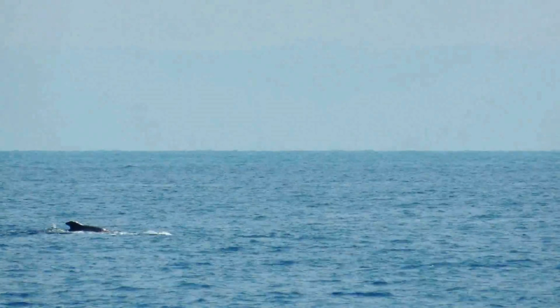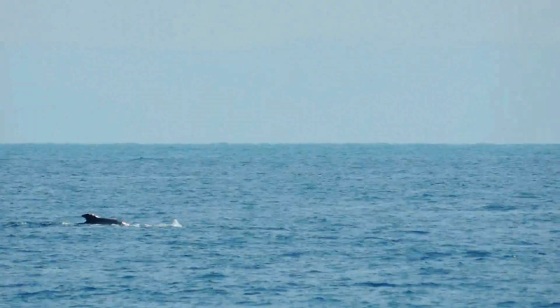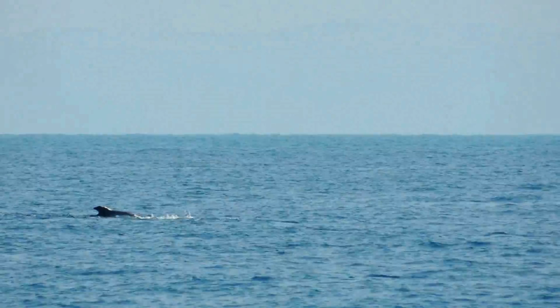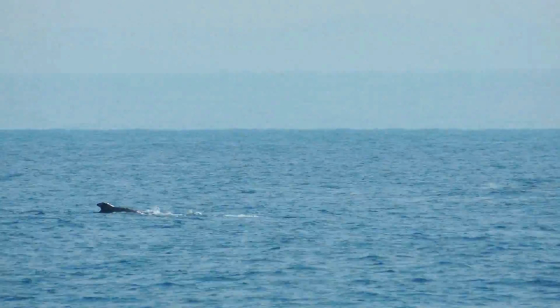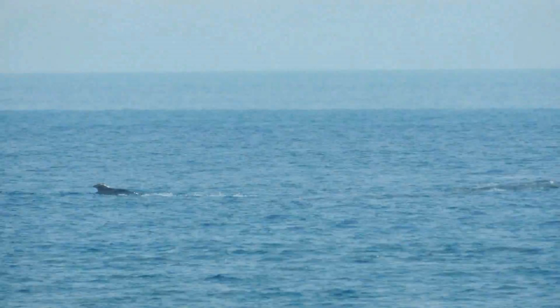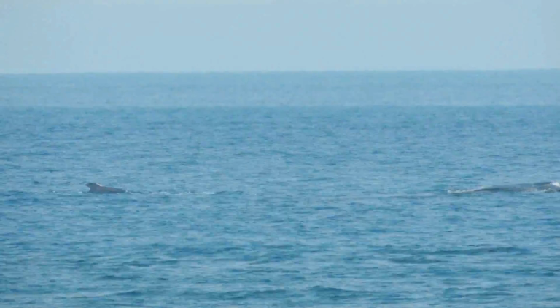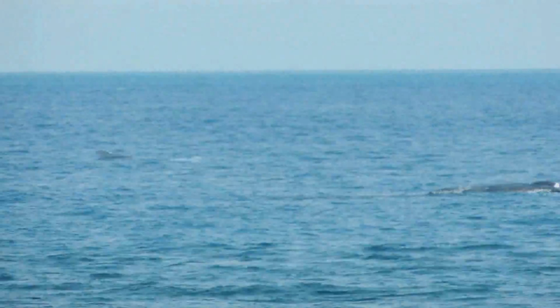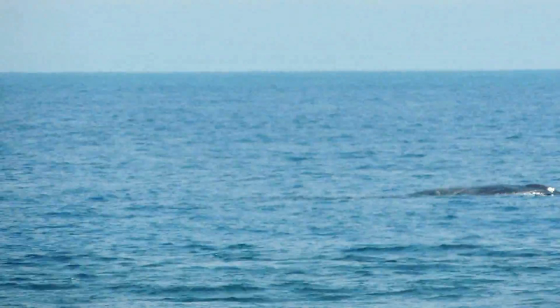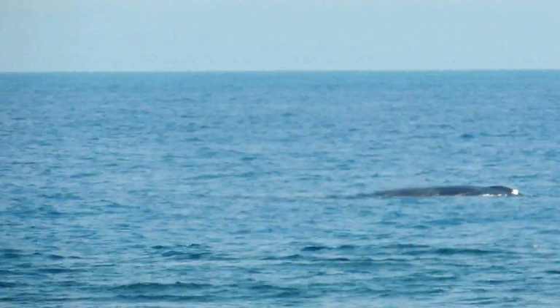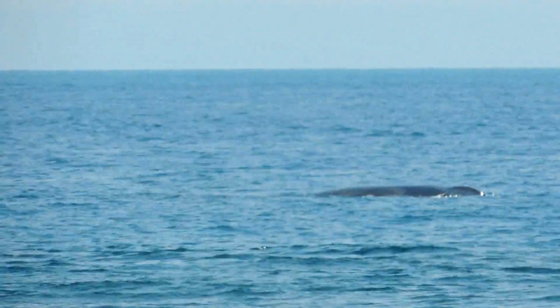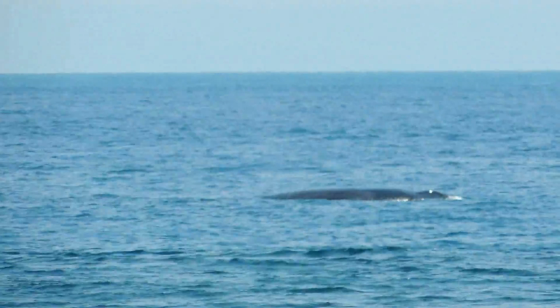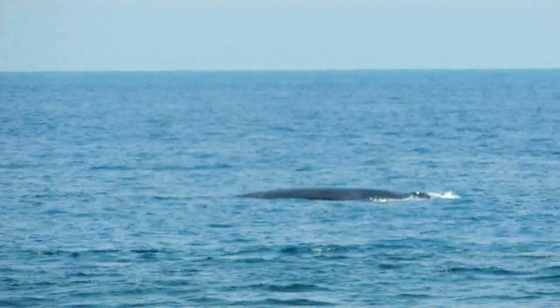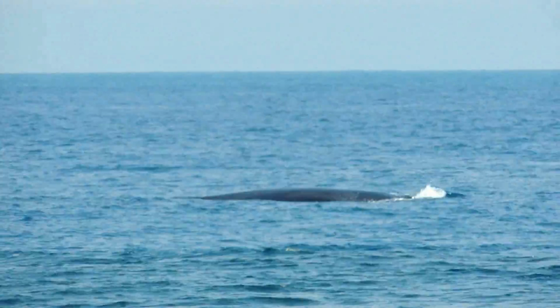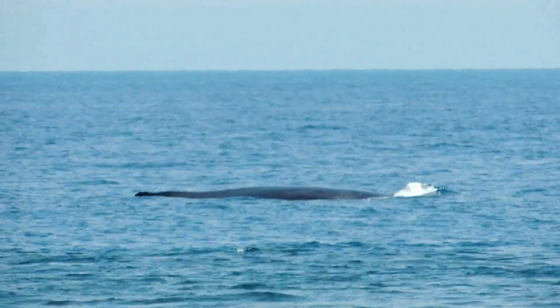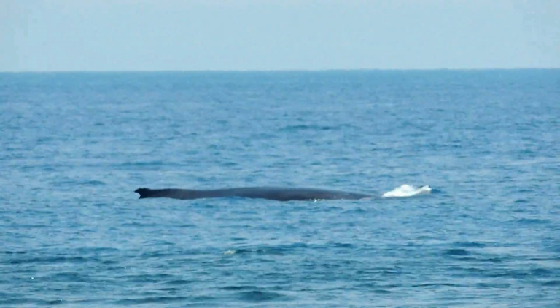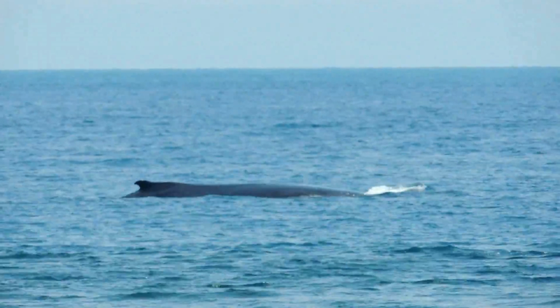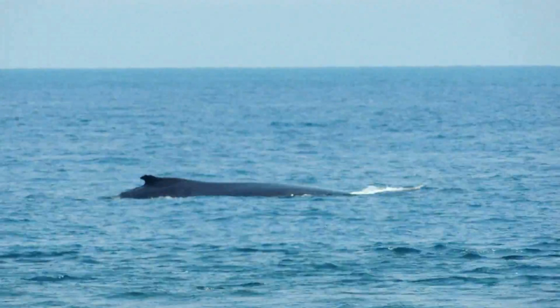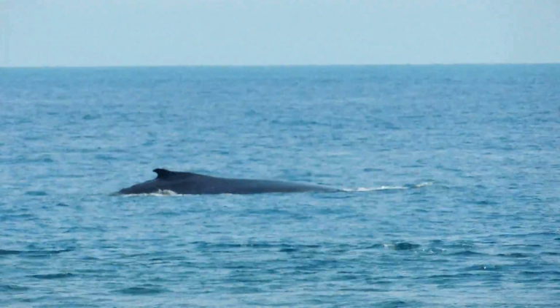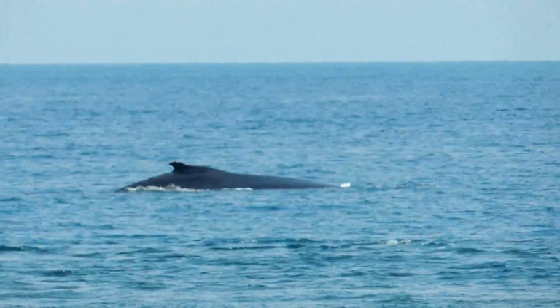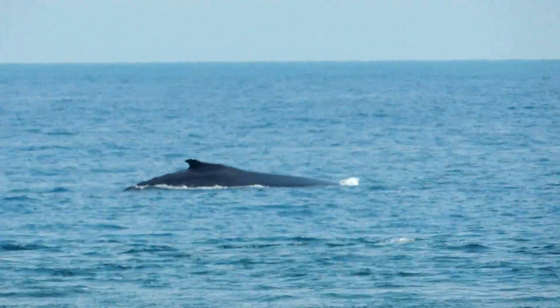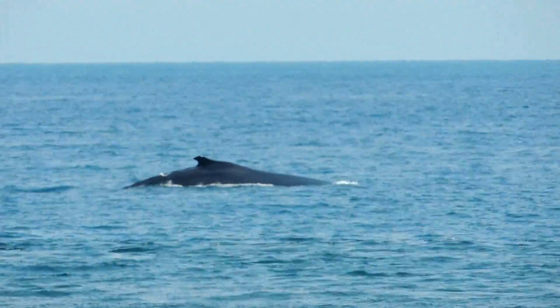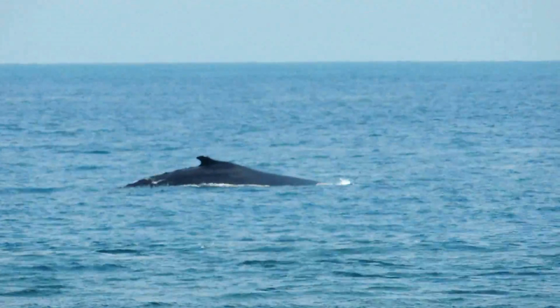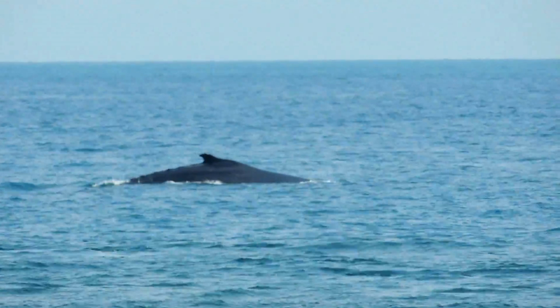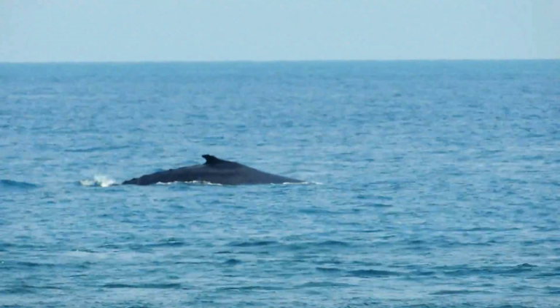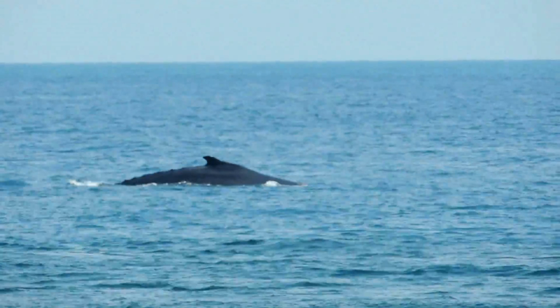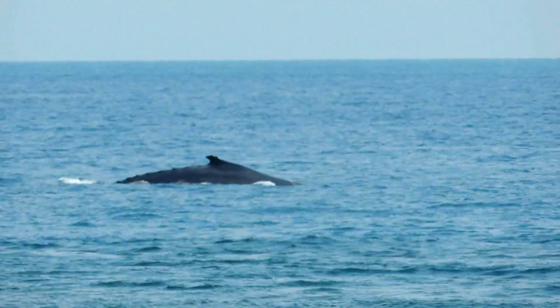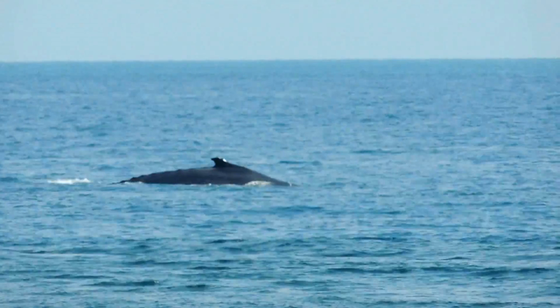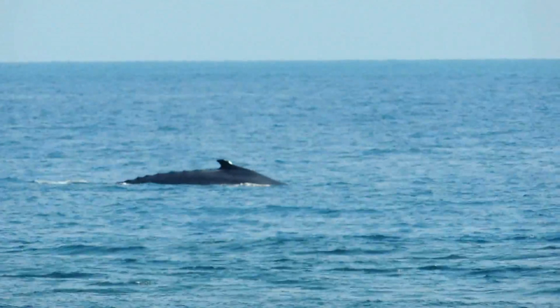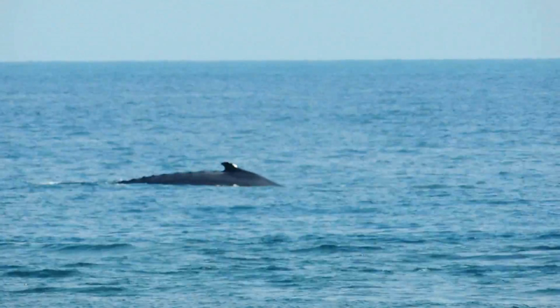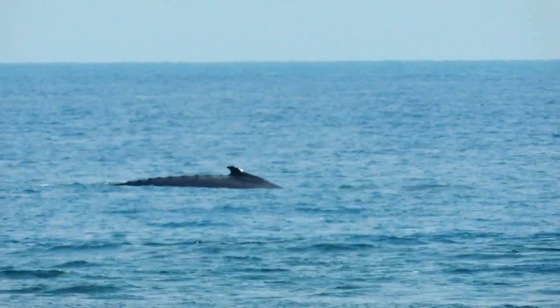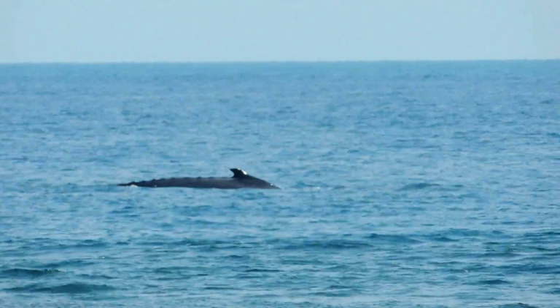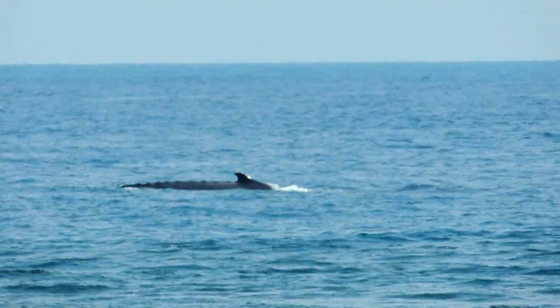Here you can see a mother and a calf making their way along the shipping channel adjacent to the island.